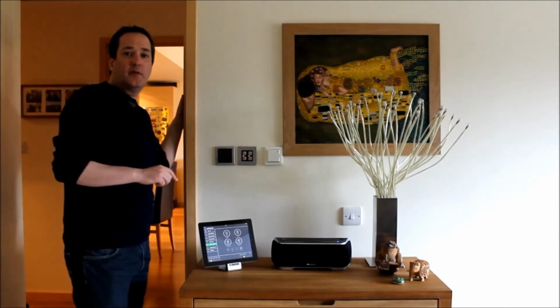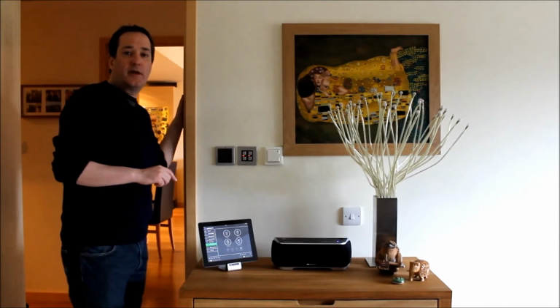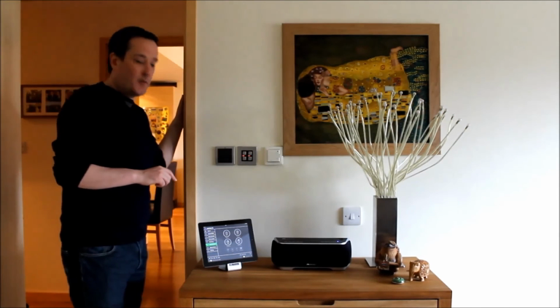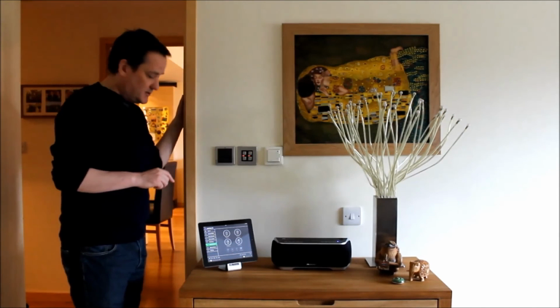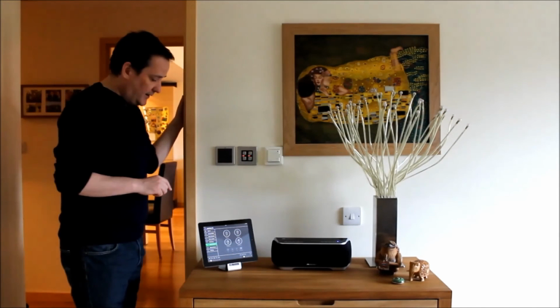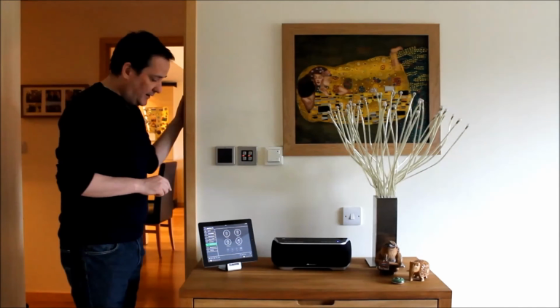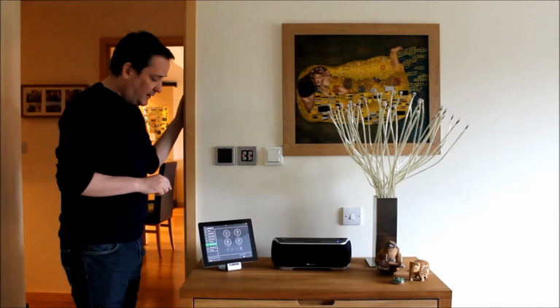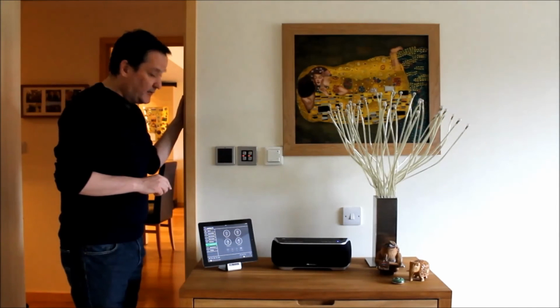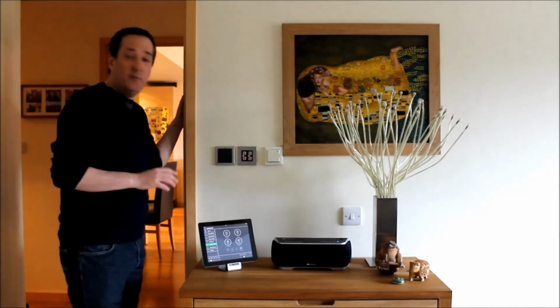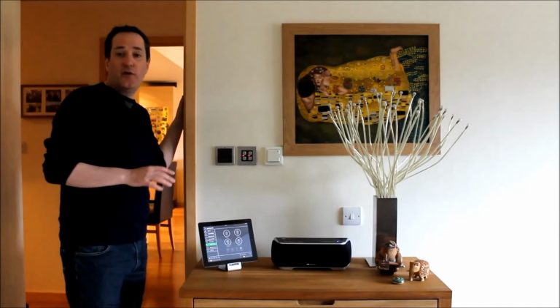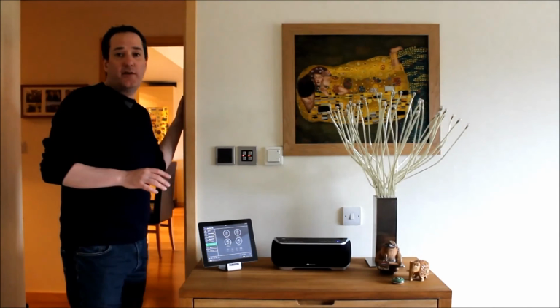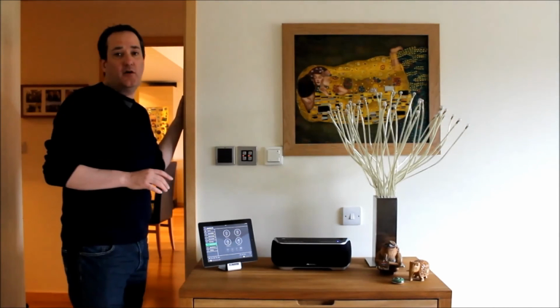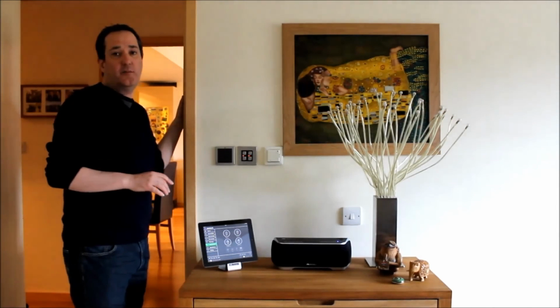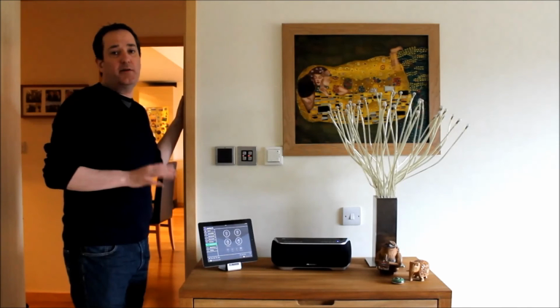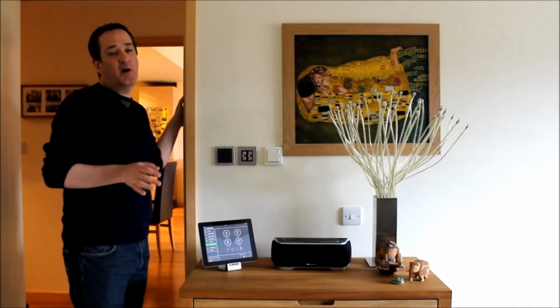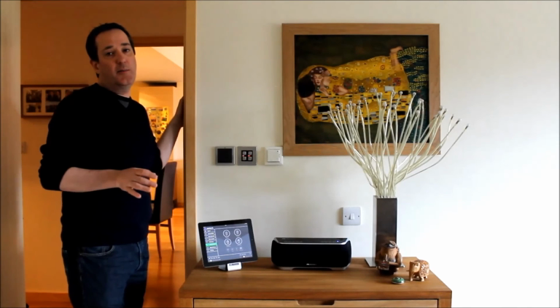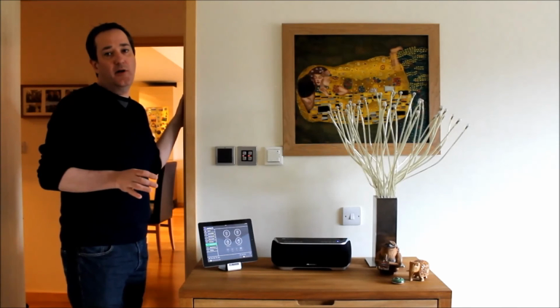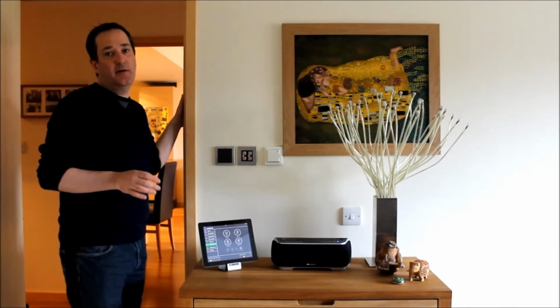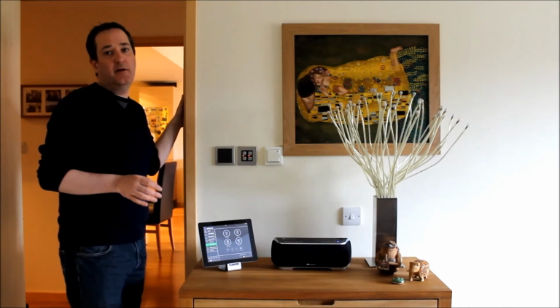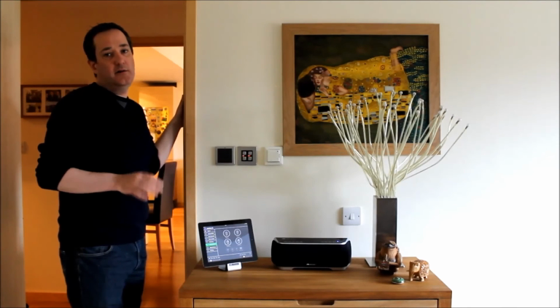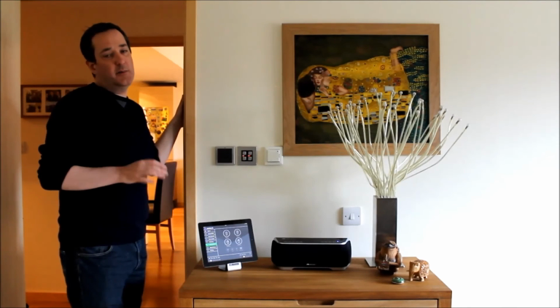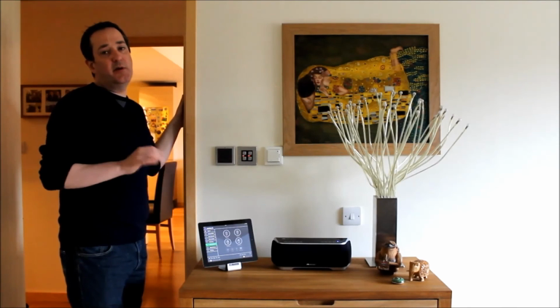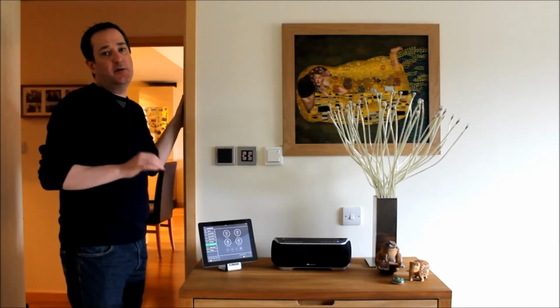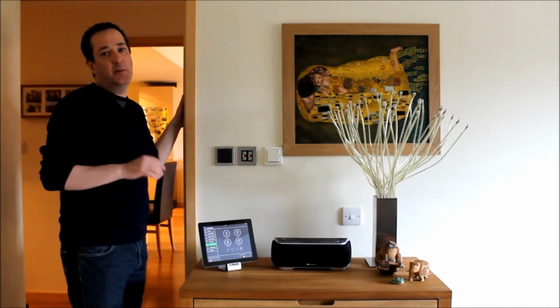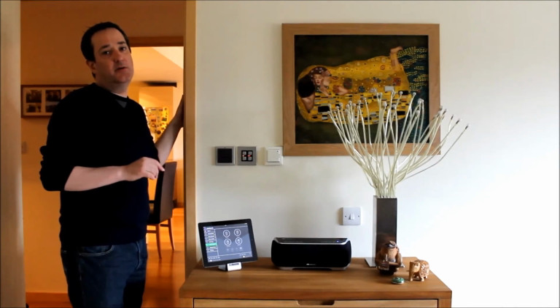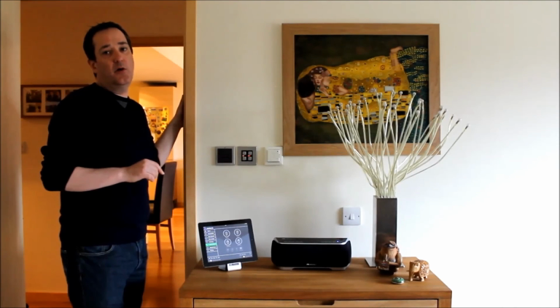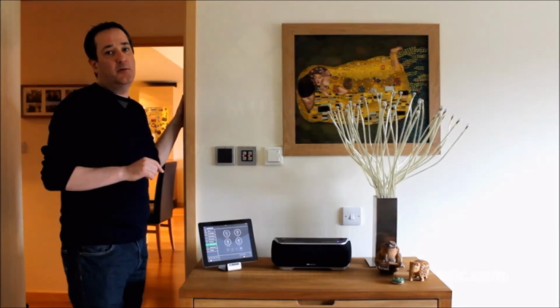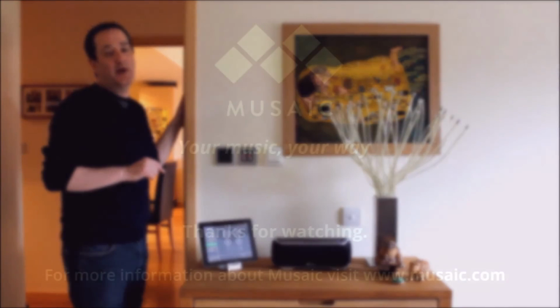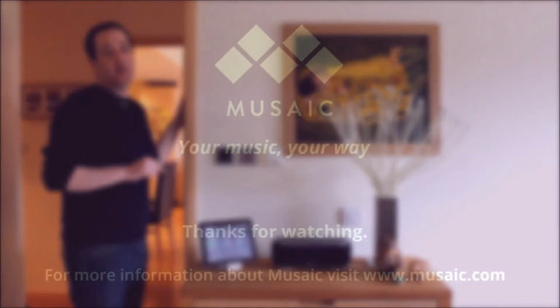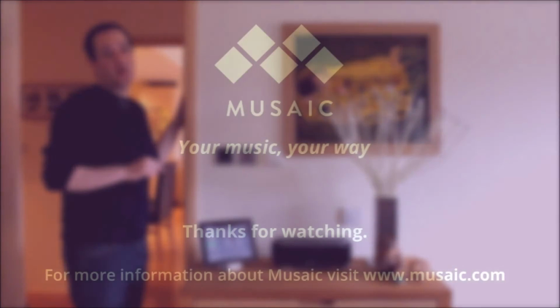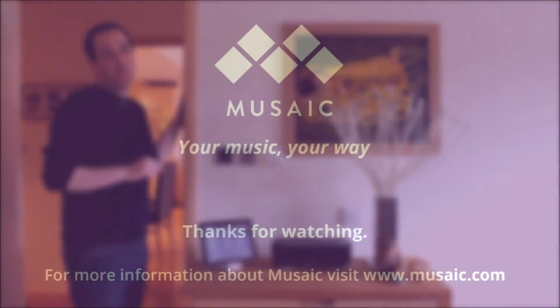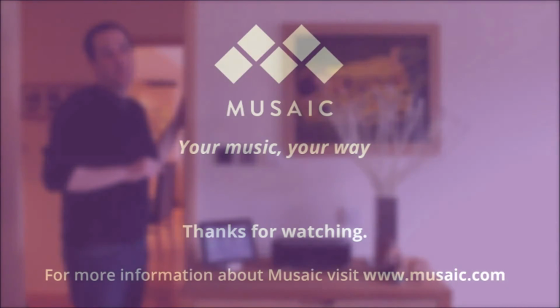Thank you for watching. If you want more details, please visit our website, www.musaic.com.